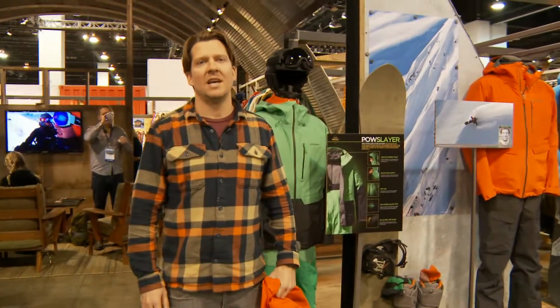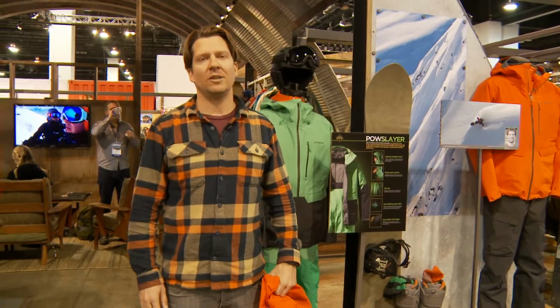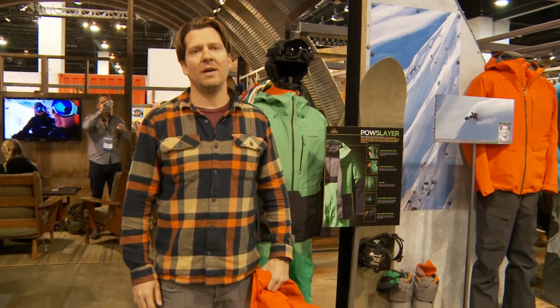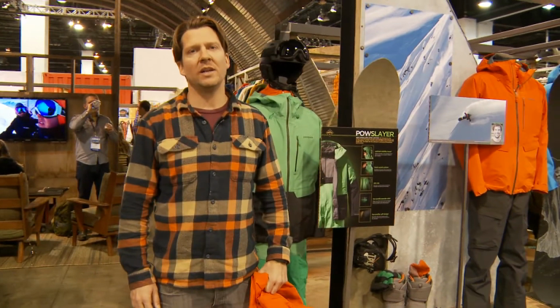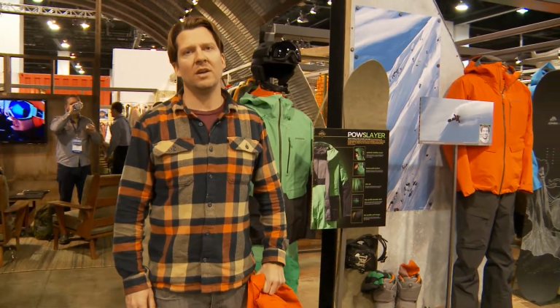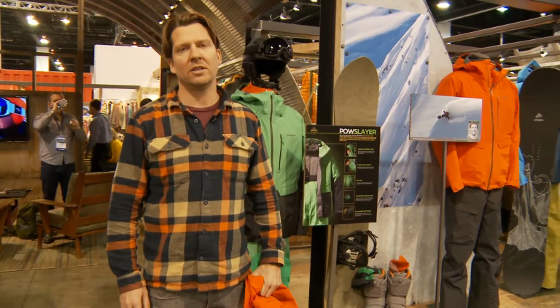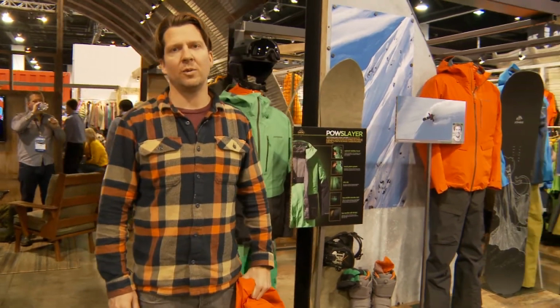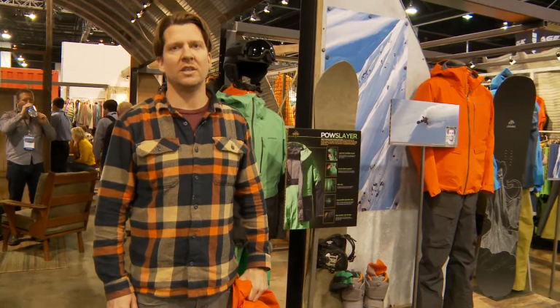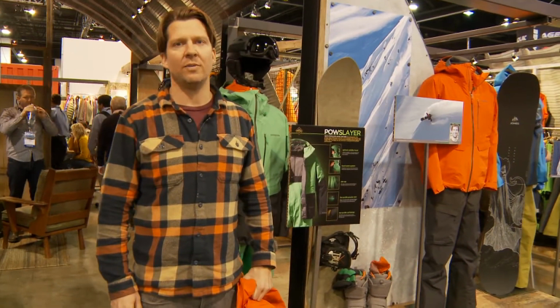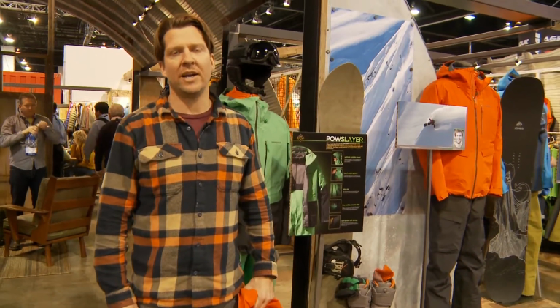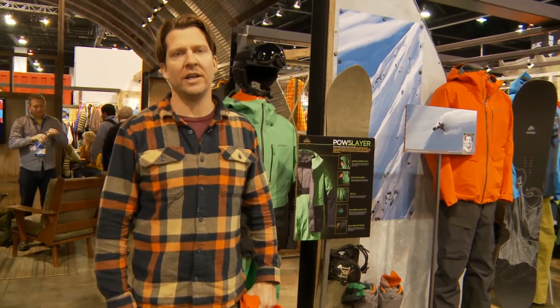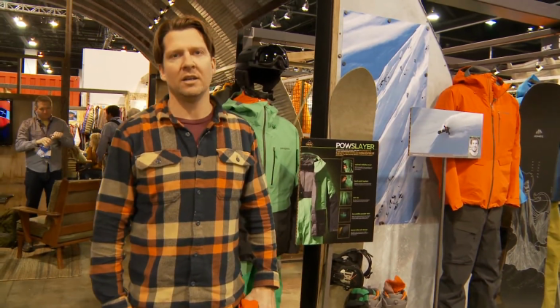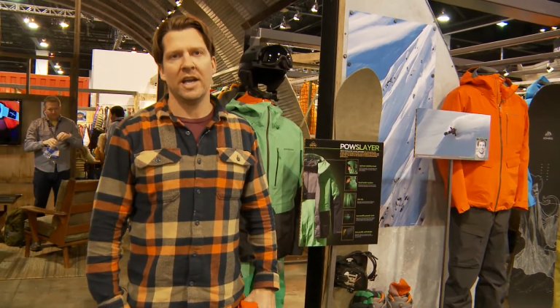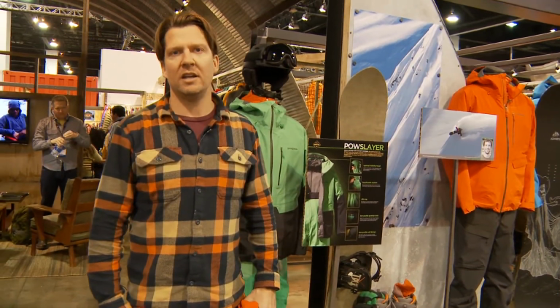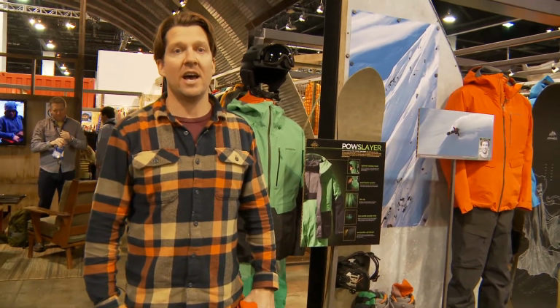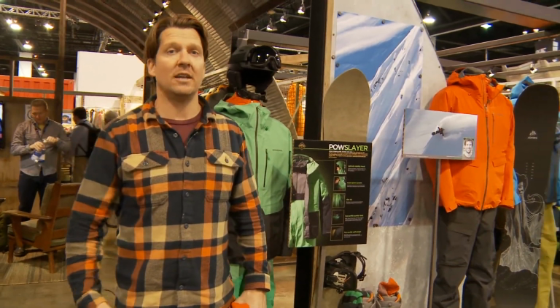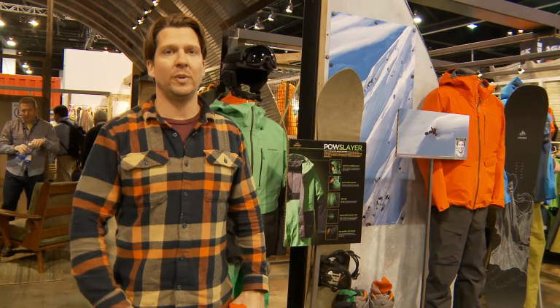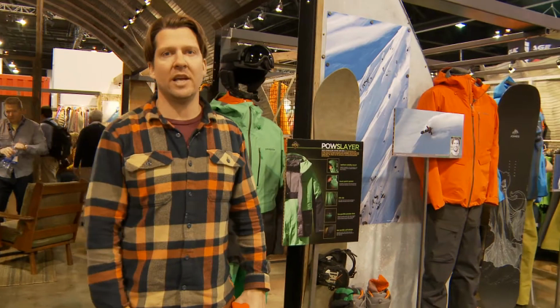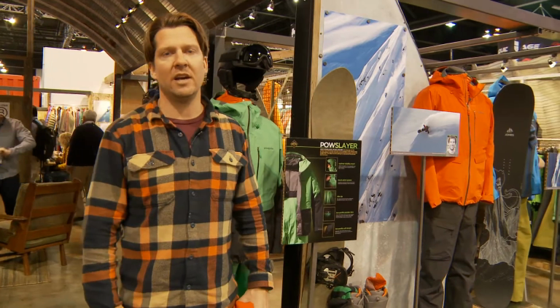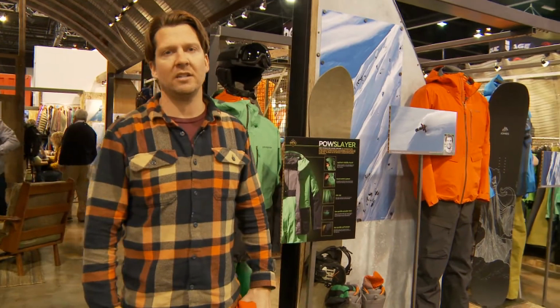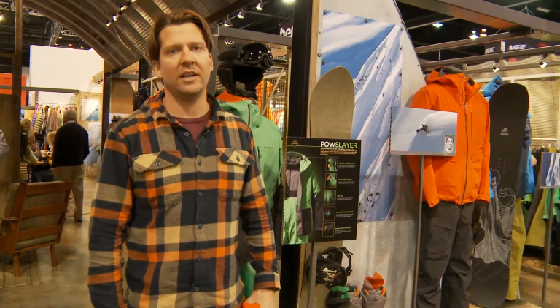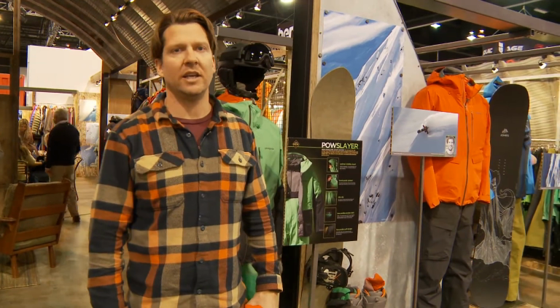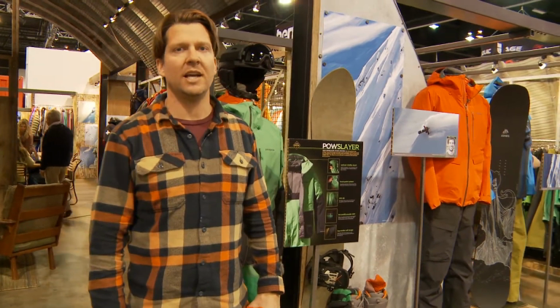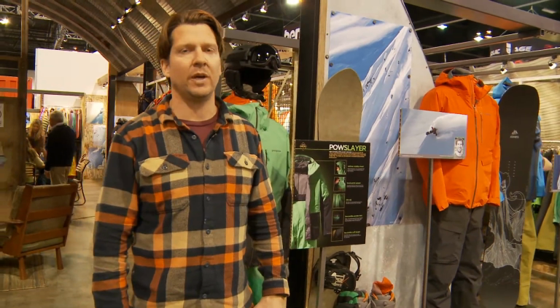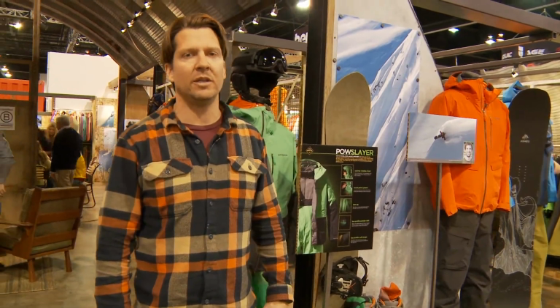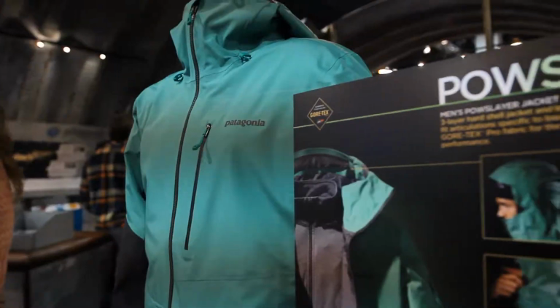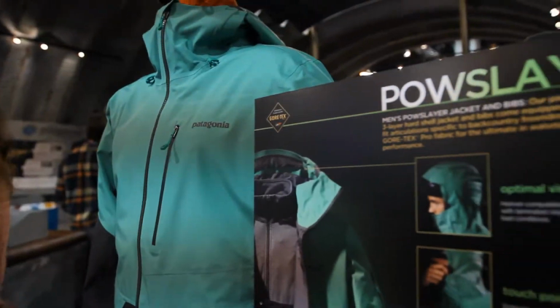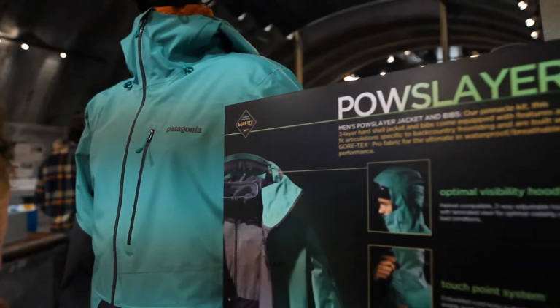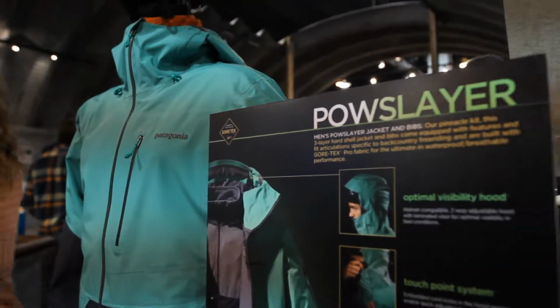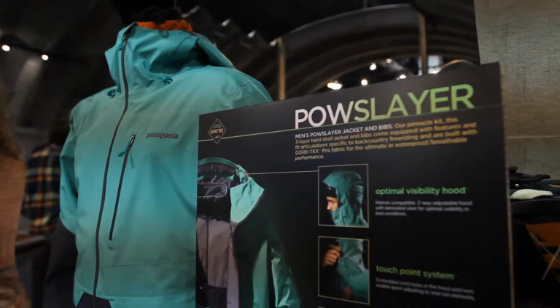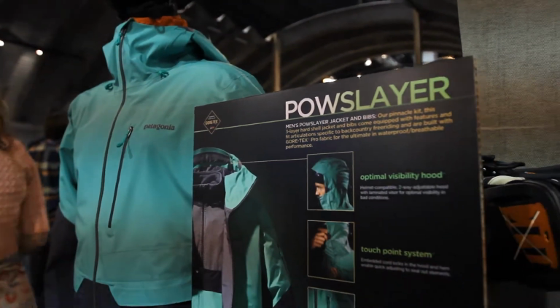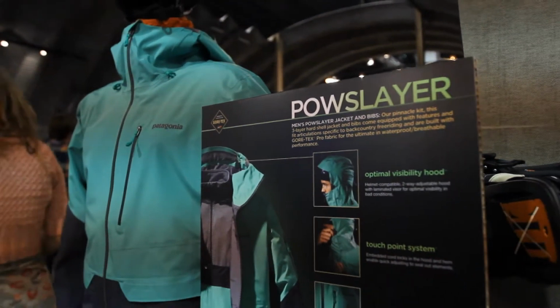I'm Glenn Morton, snow sports designer from Patagonia. Super excited here at SAA to tell you guys about the new project we're working on called the Pow Slayer.